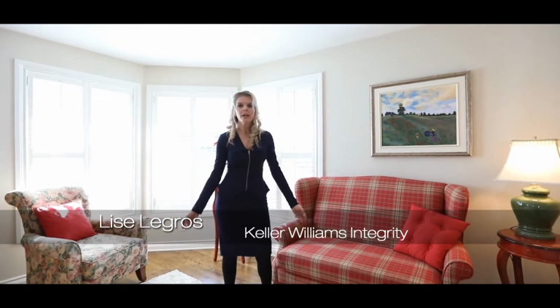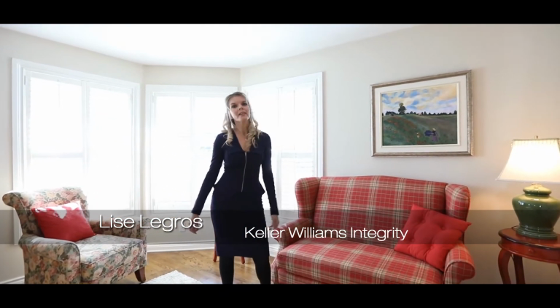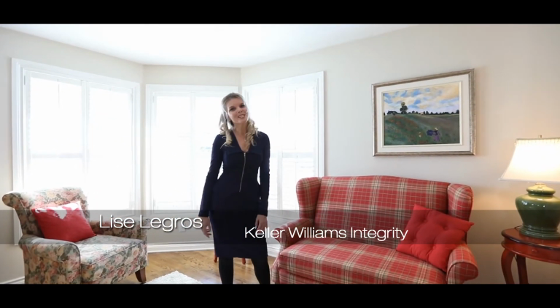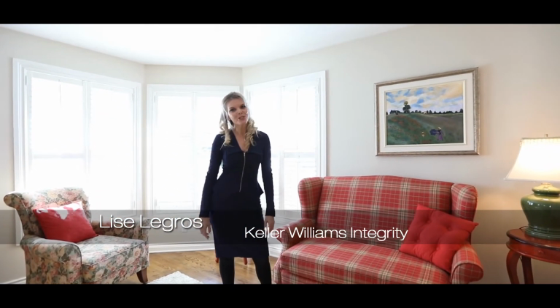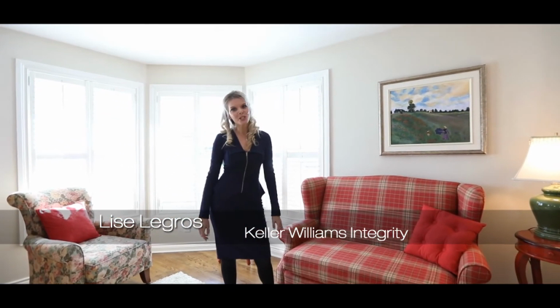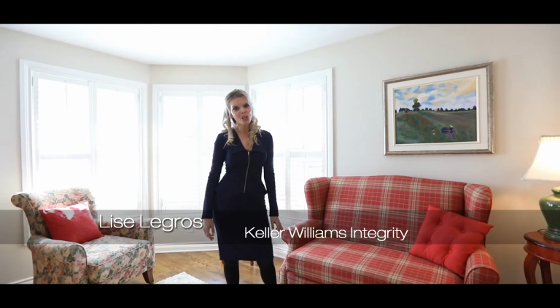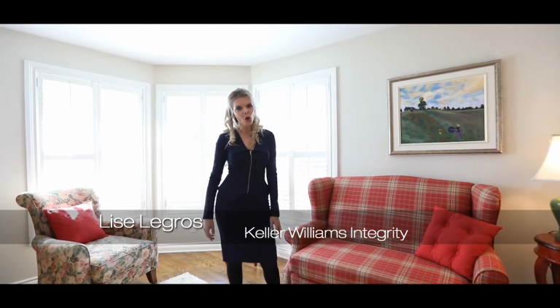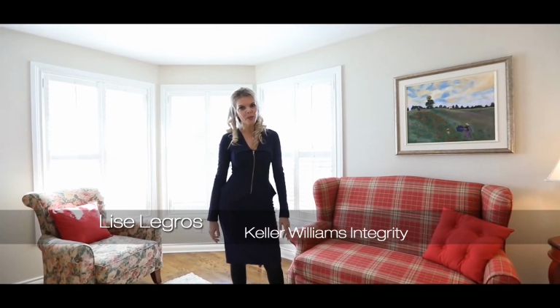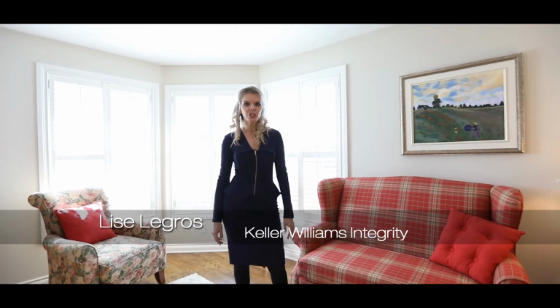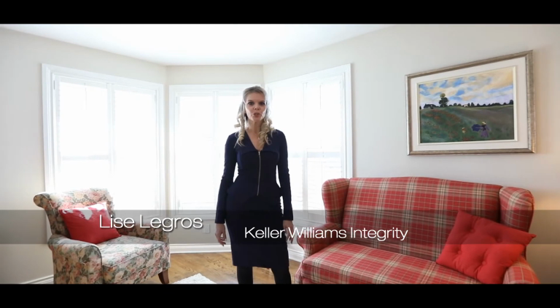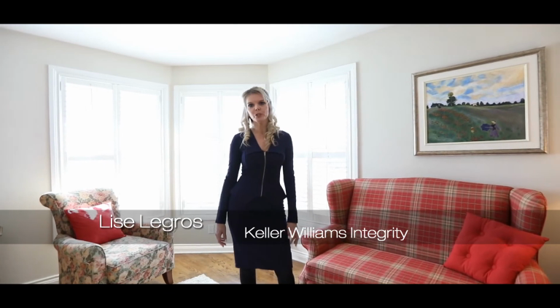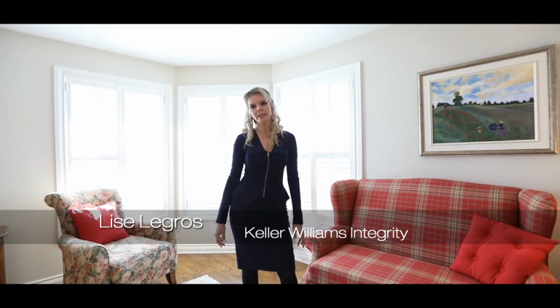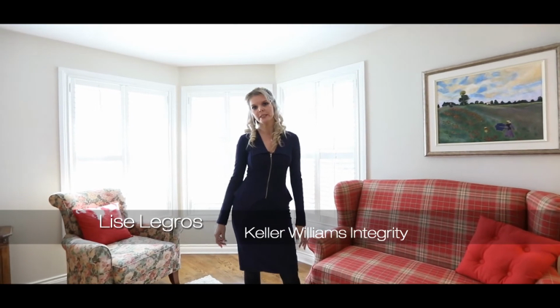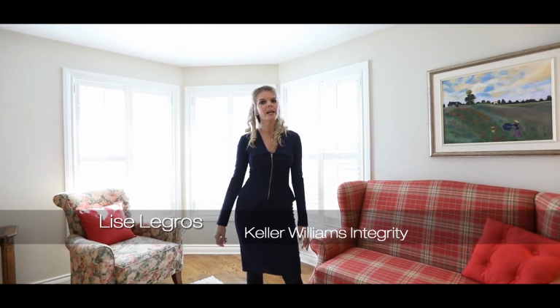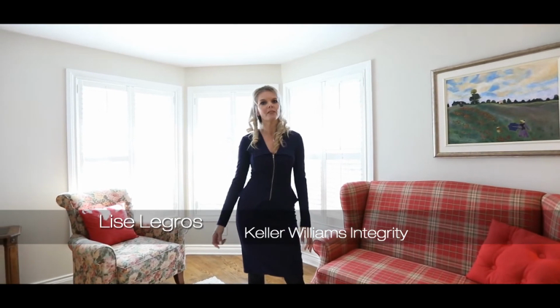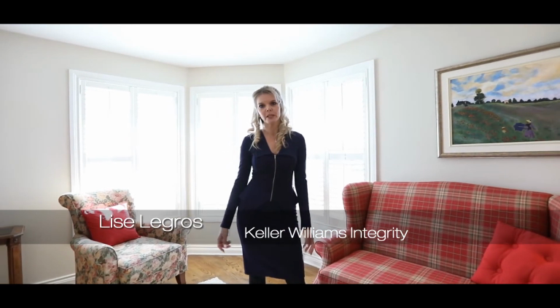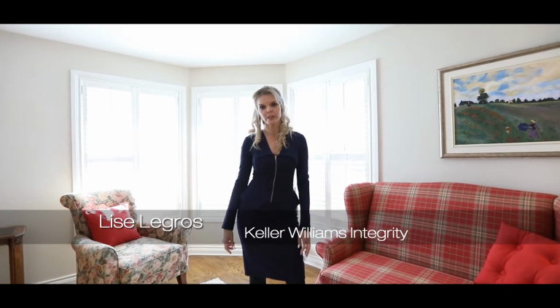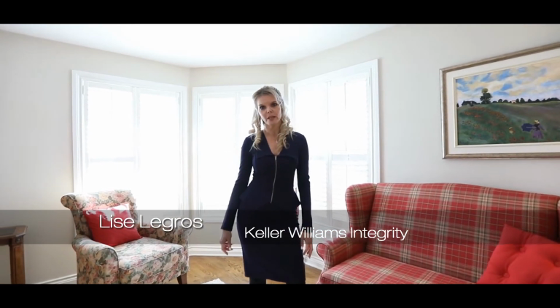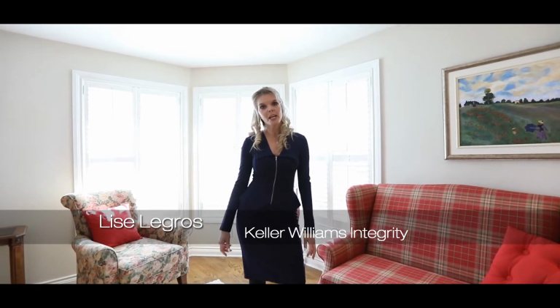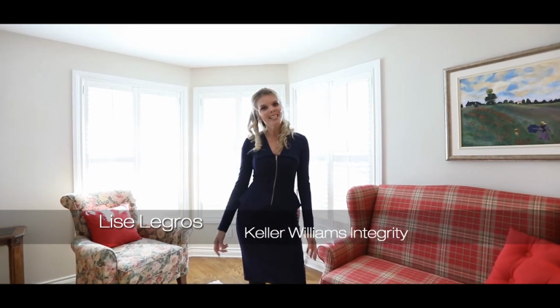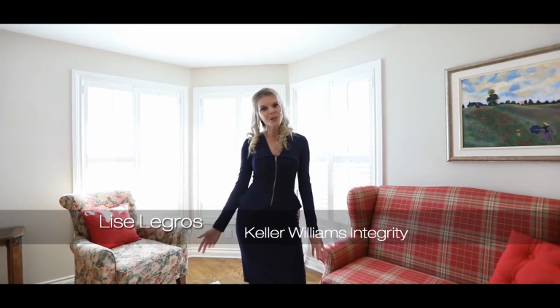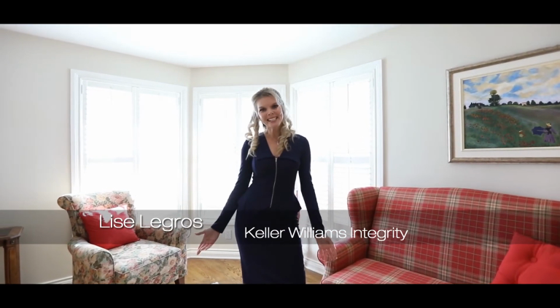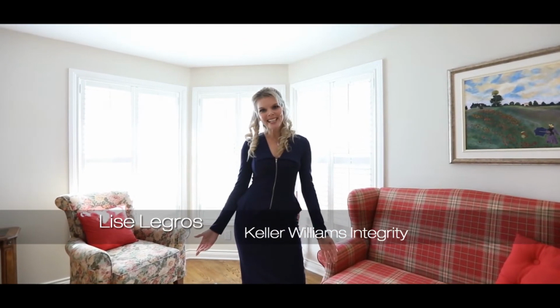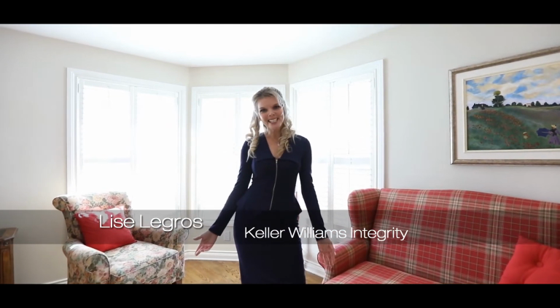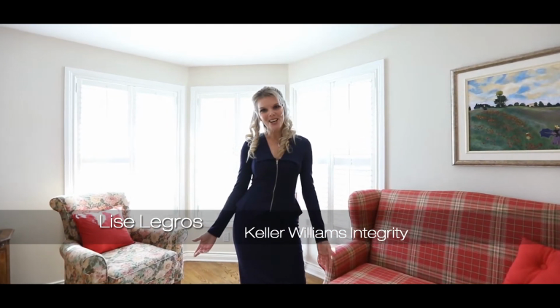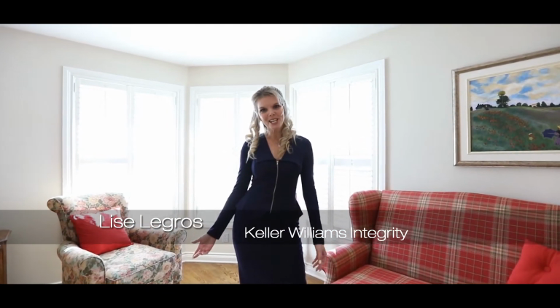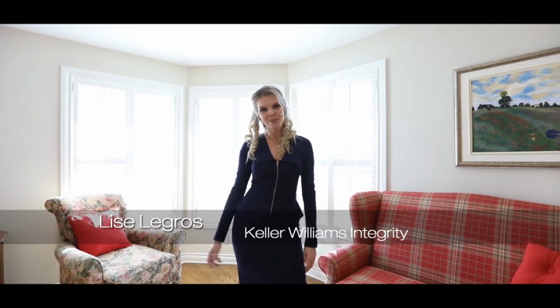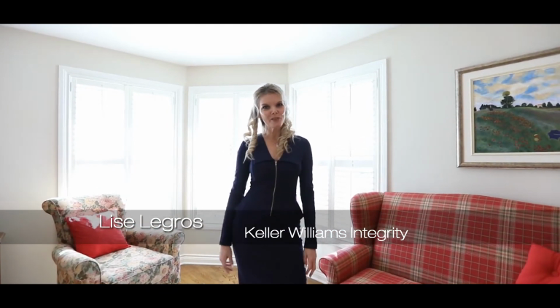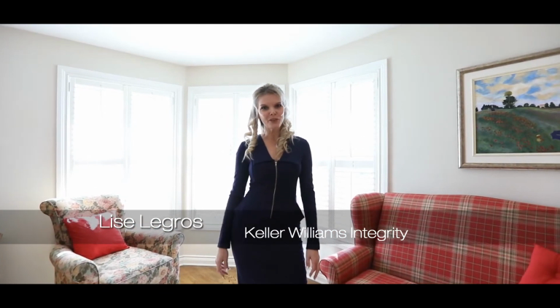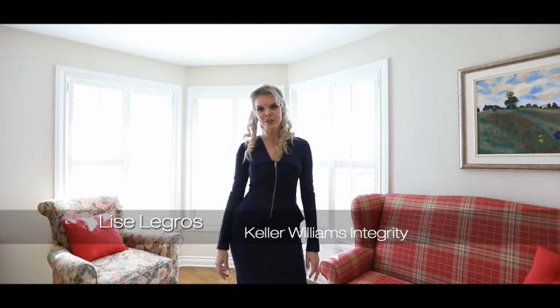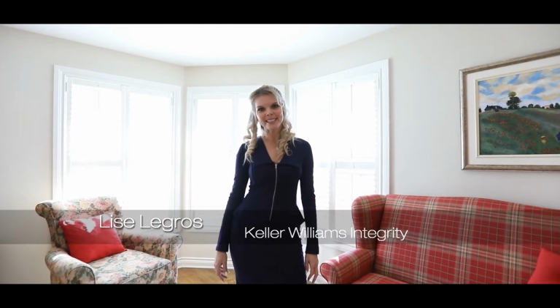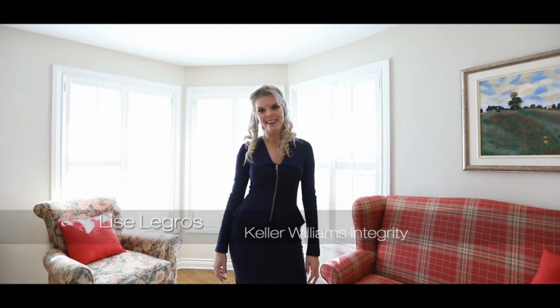This versatile home is sure to please every lifestyle. Don't hesitate to contact me for a viewing today.